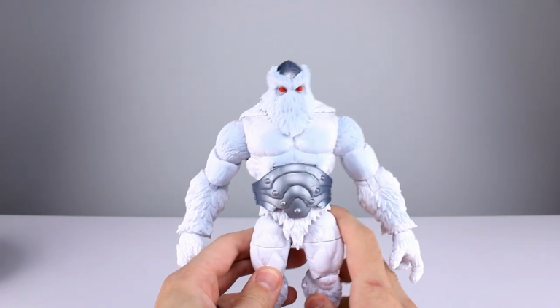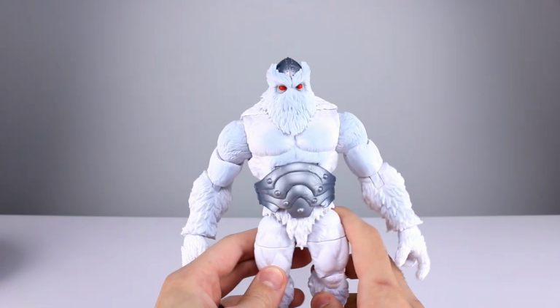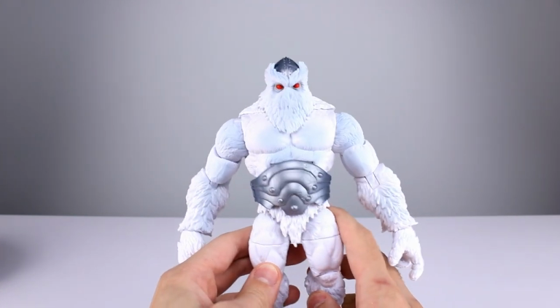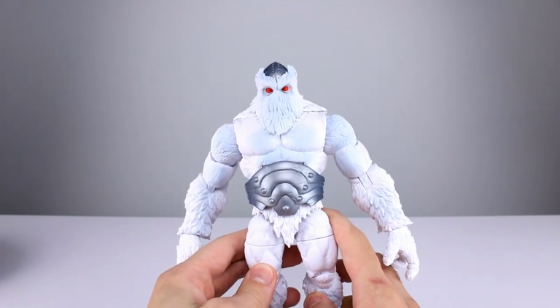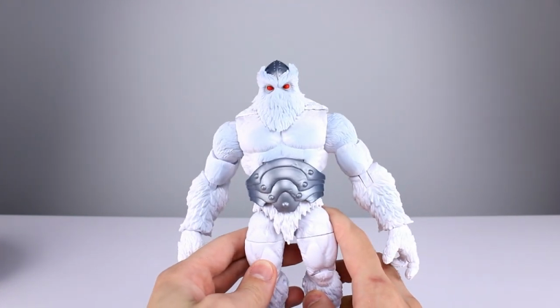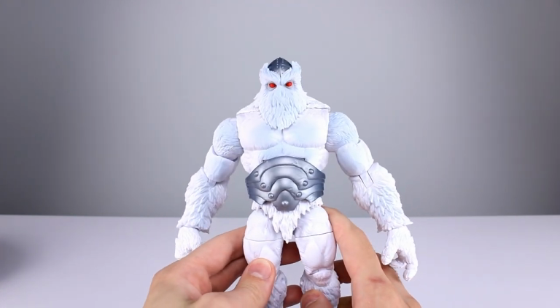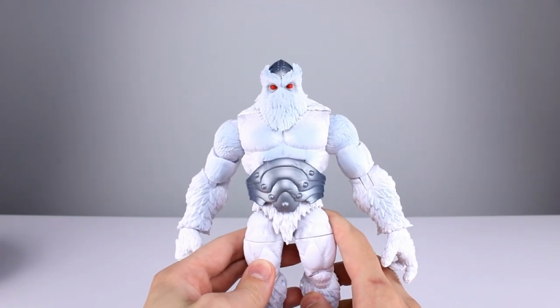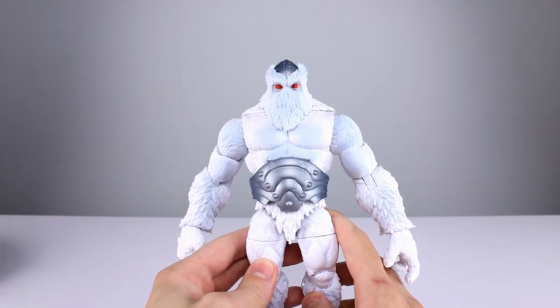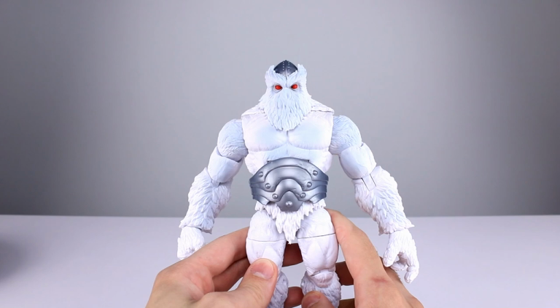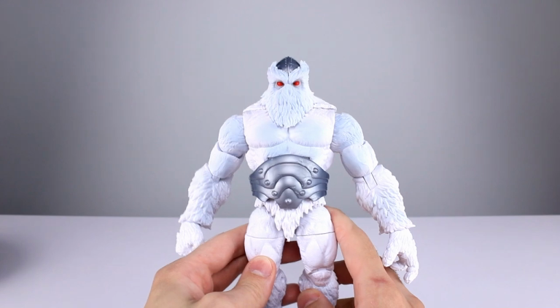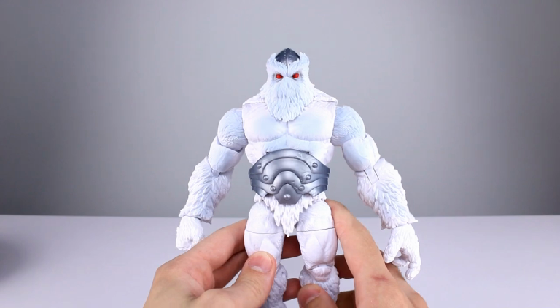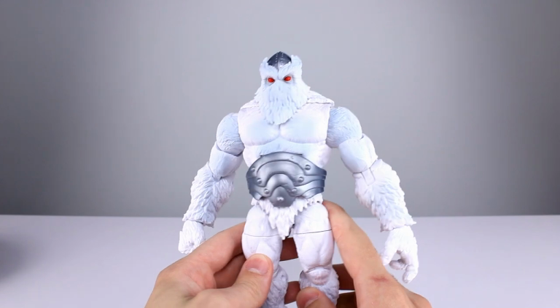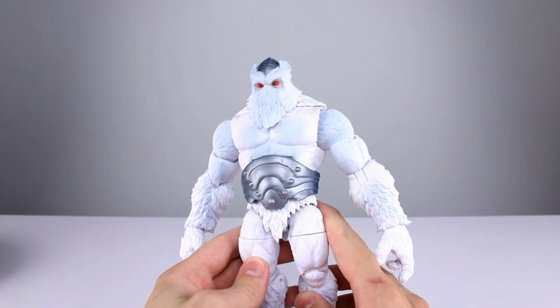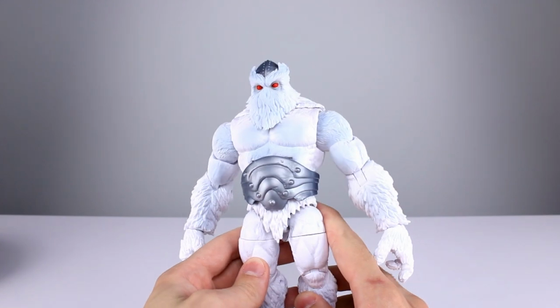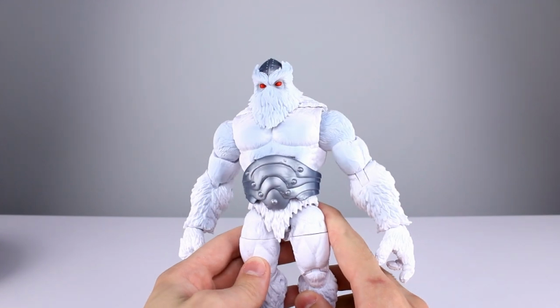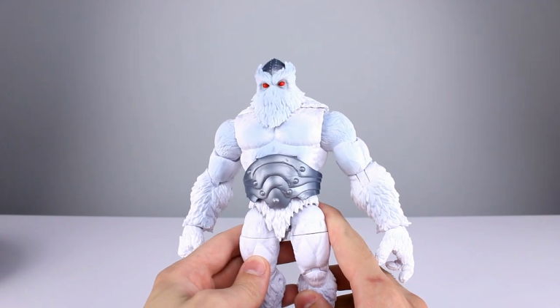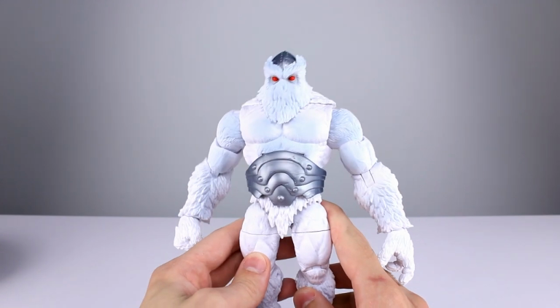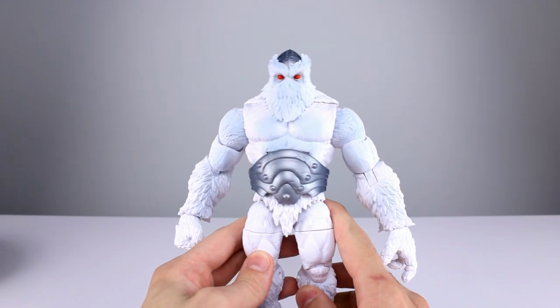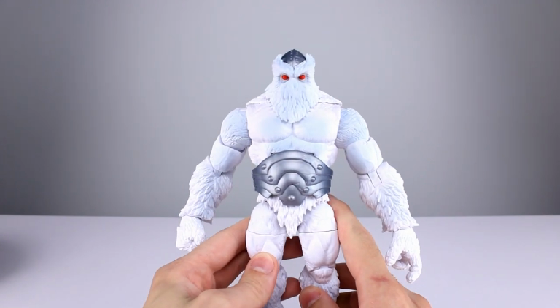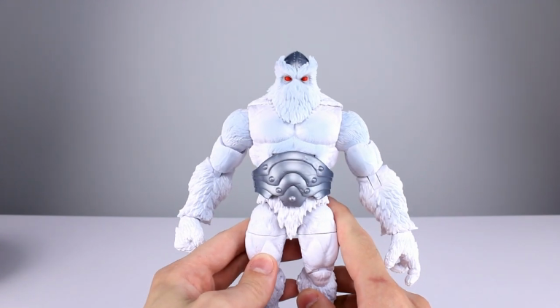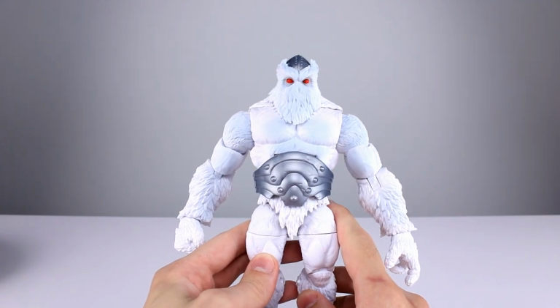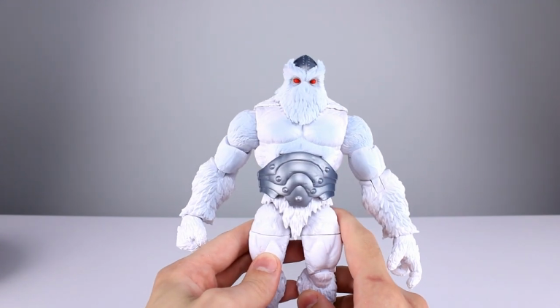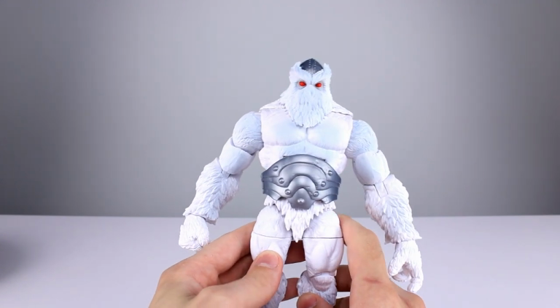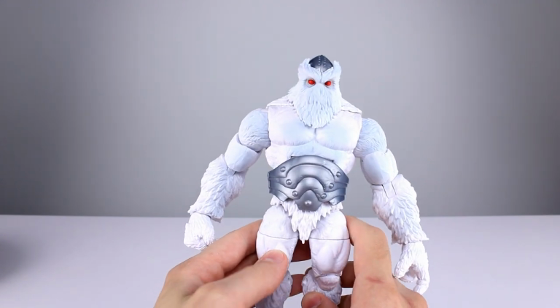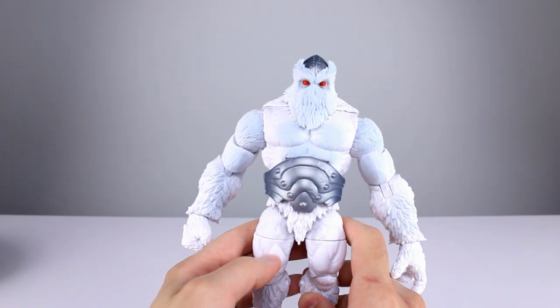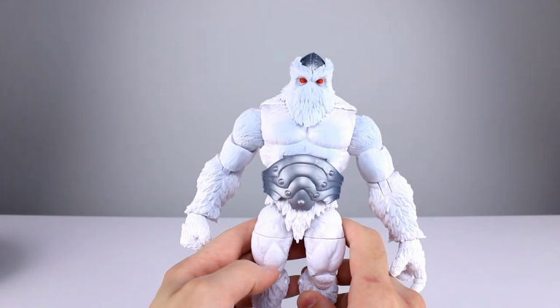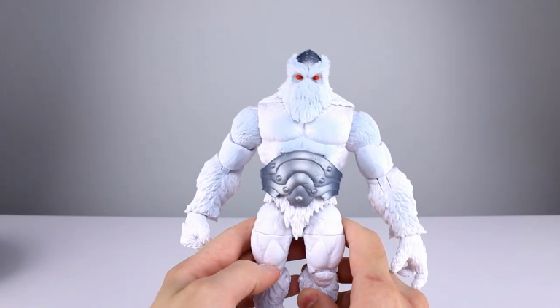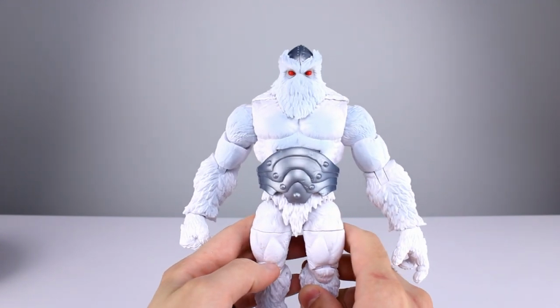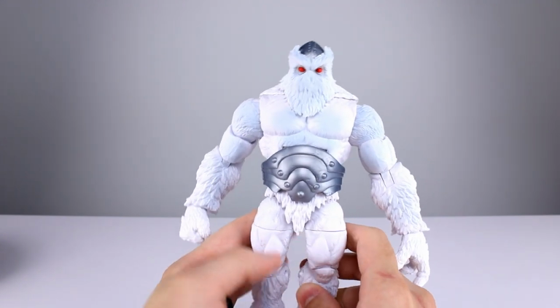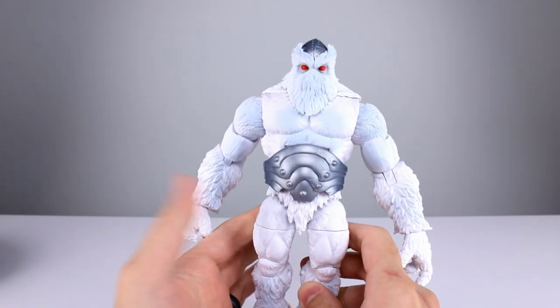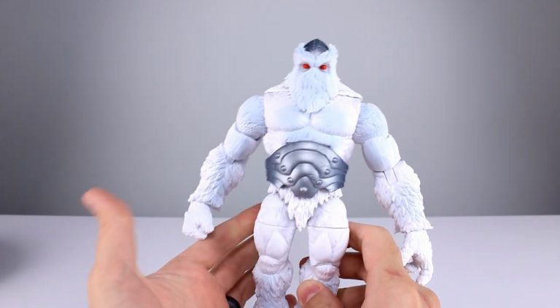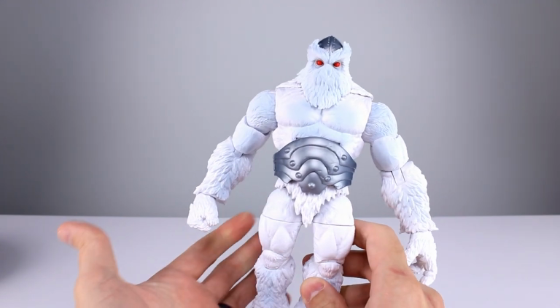As far as accessories go, we don't have any — 0 out of 10.